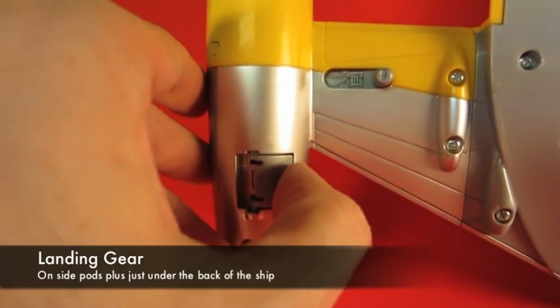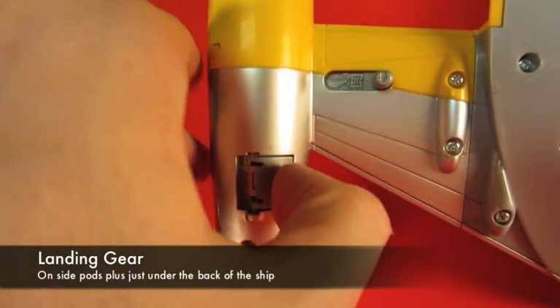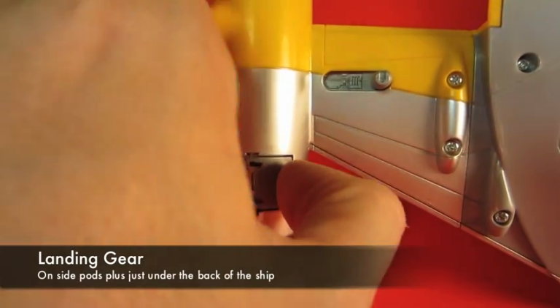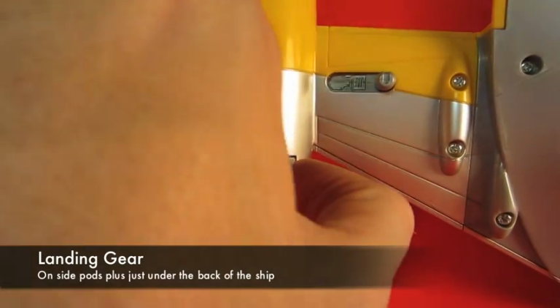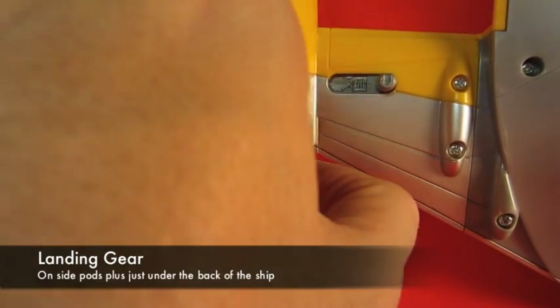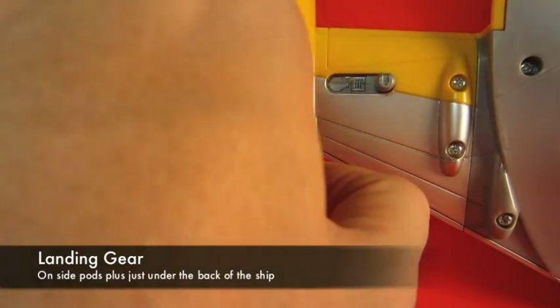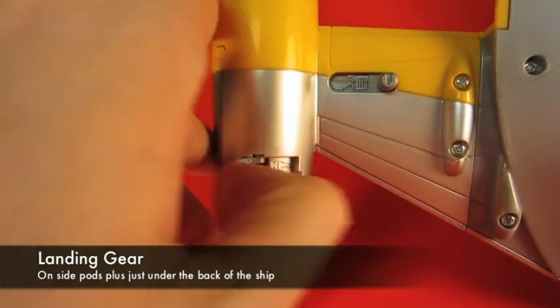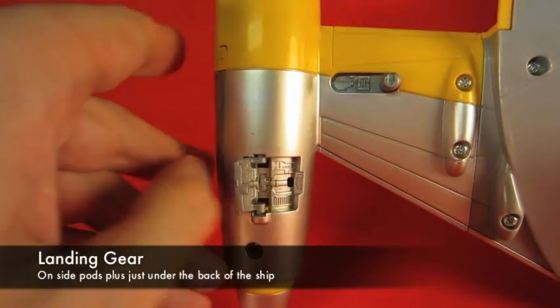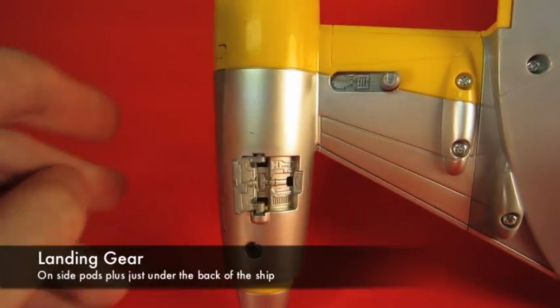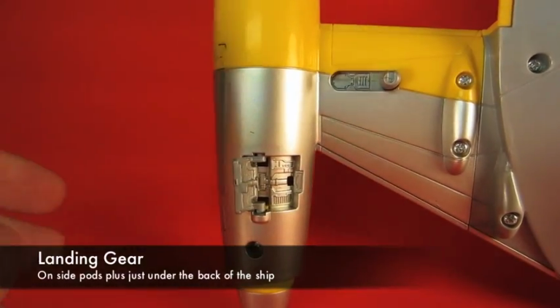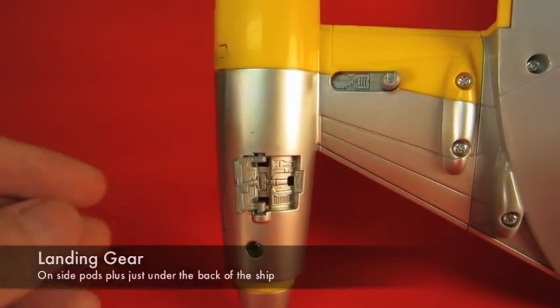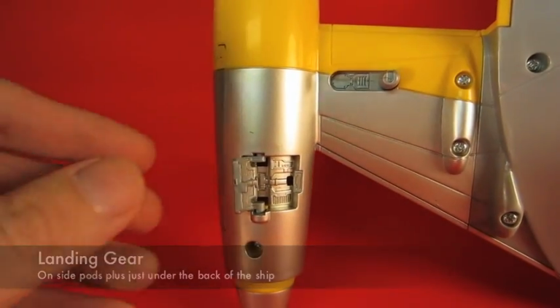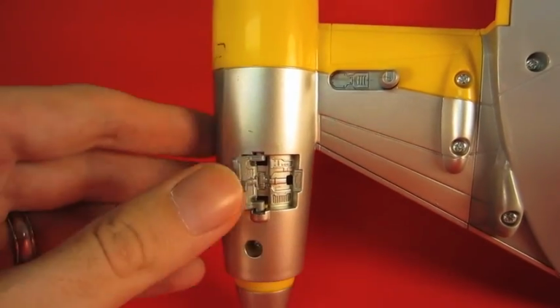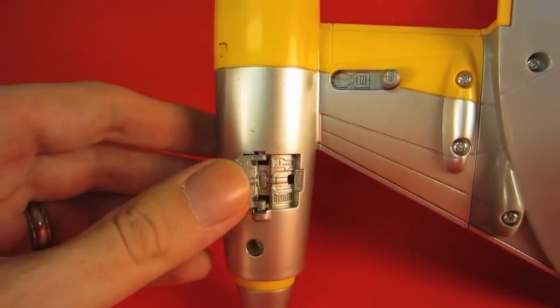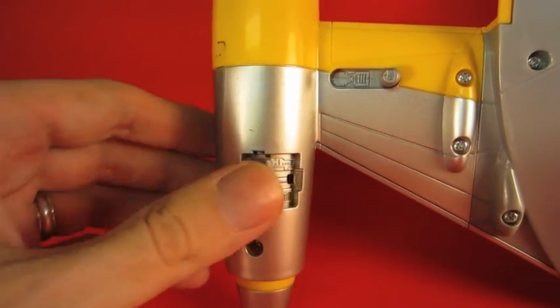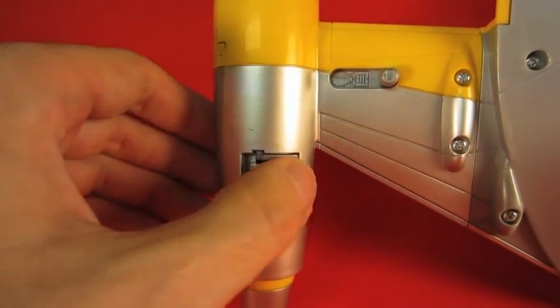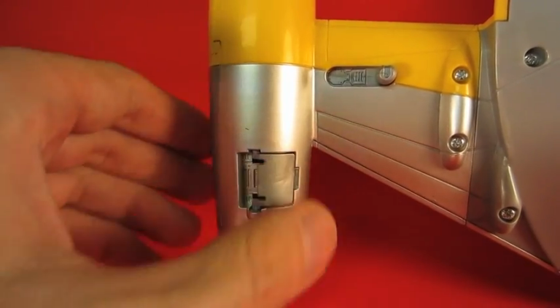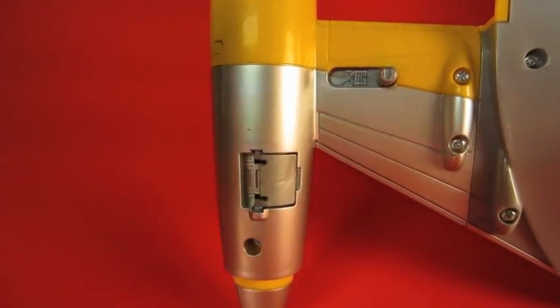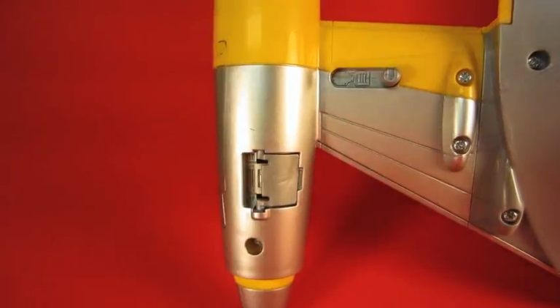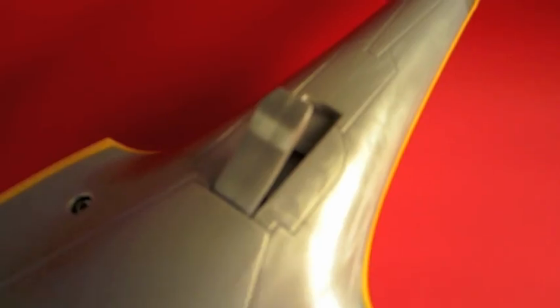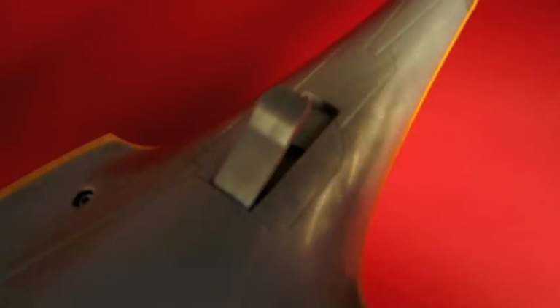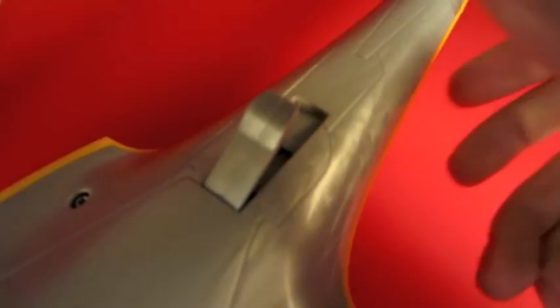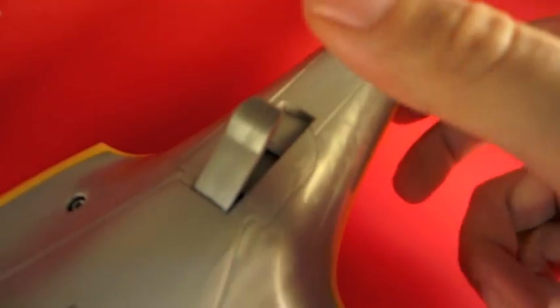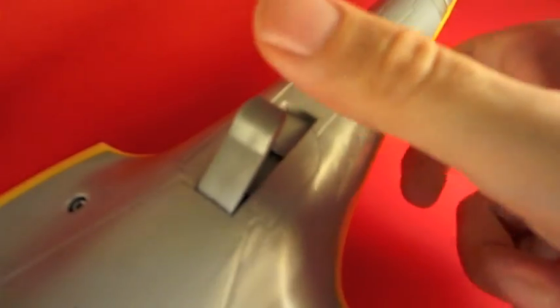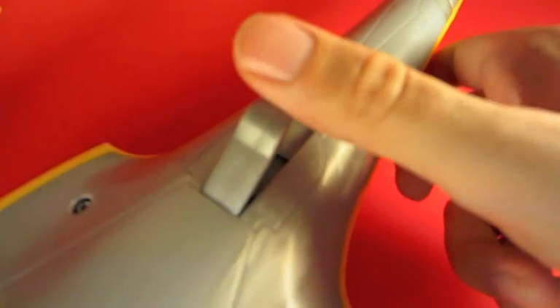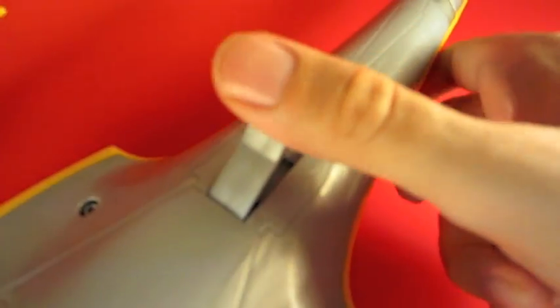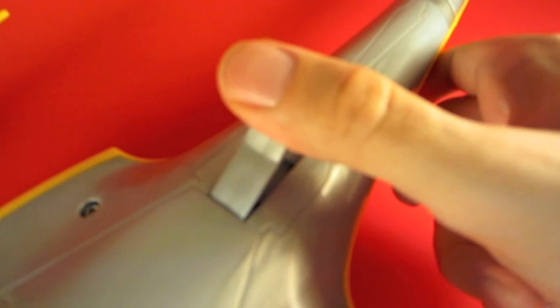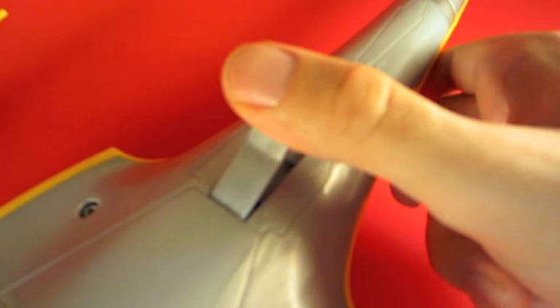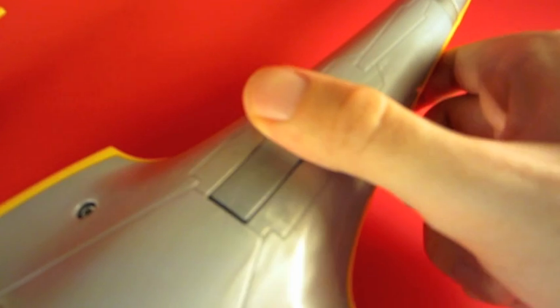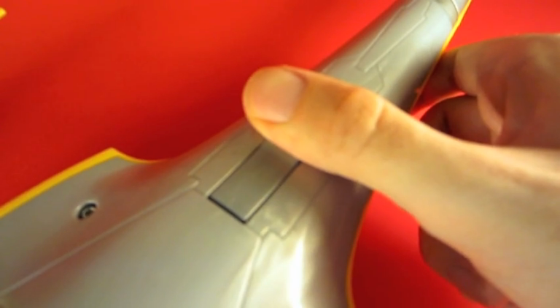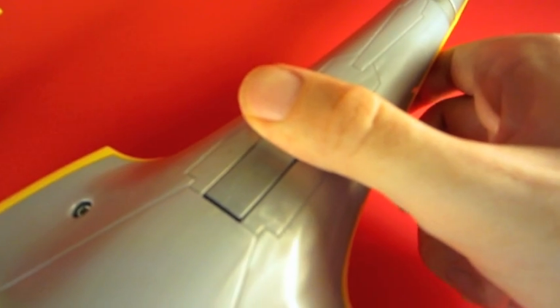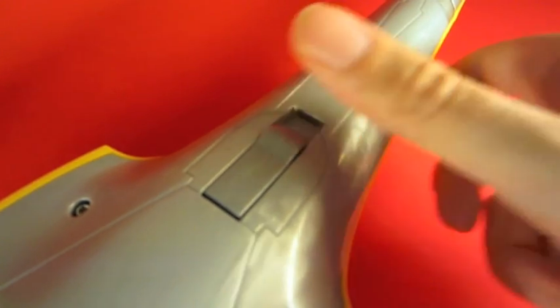The landing gear is really cool — it folds out and it's great for display, but if you push down on the vehicle it's not really going to hold up too well.